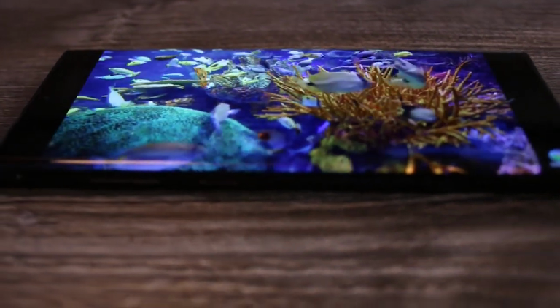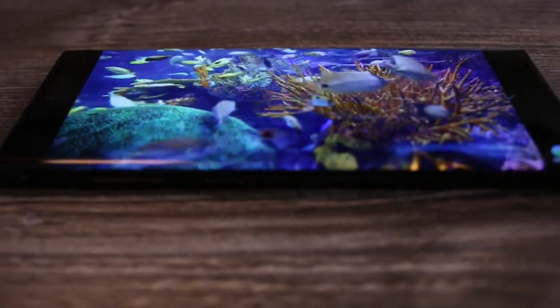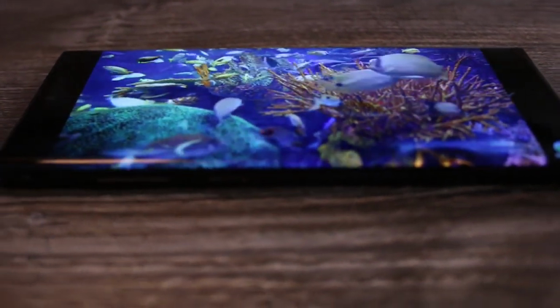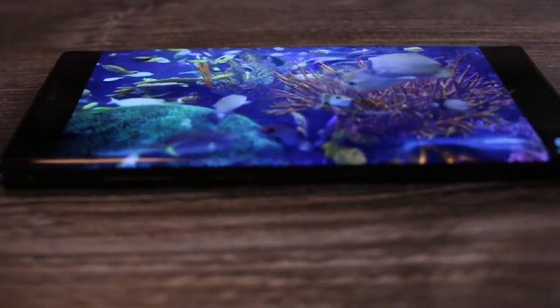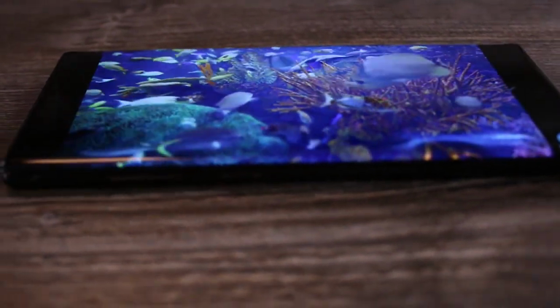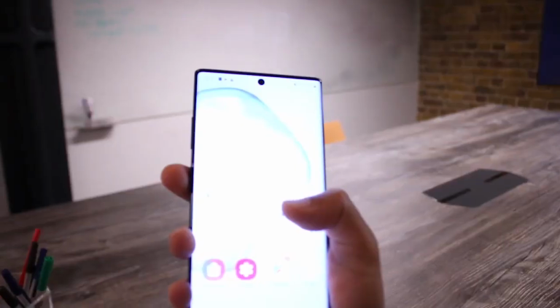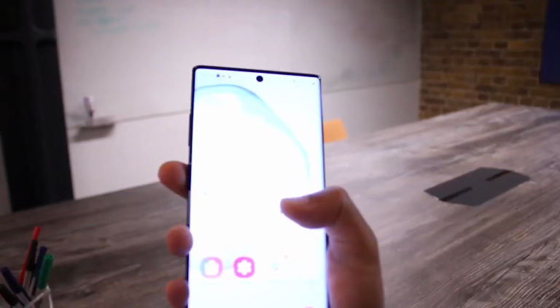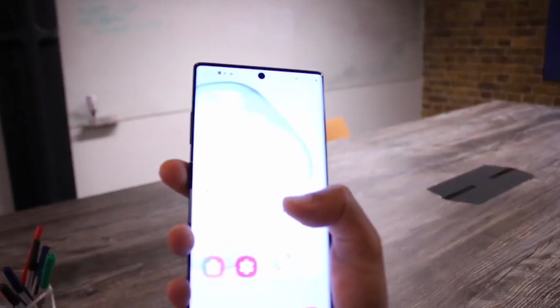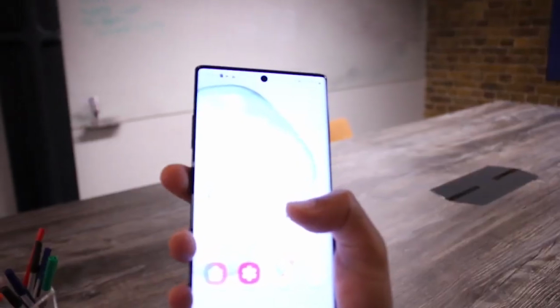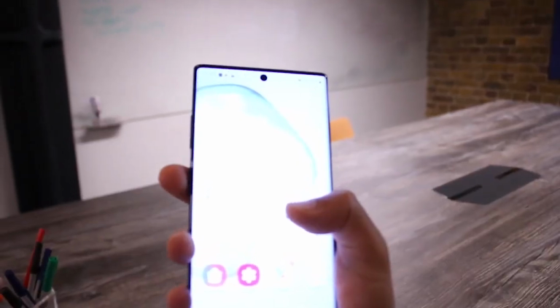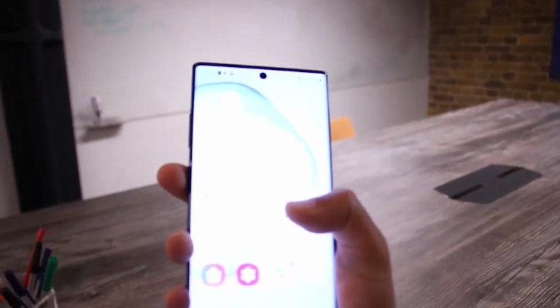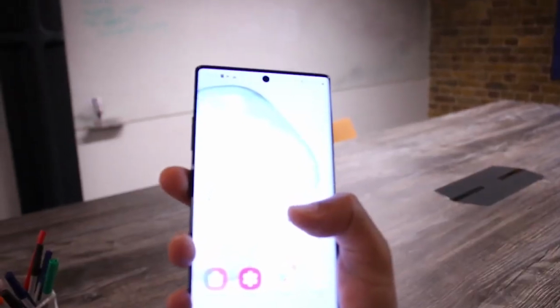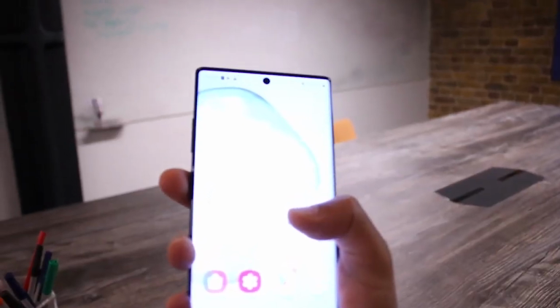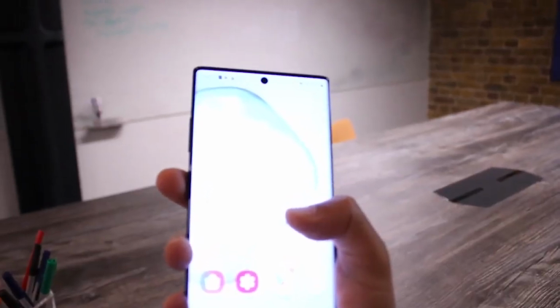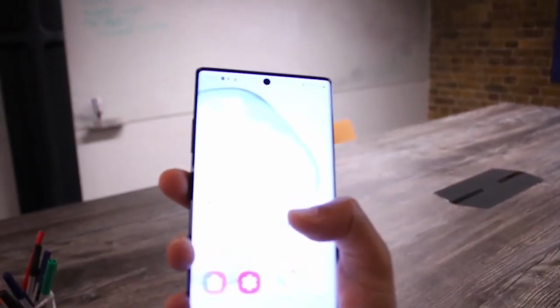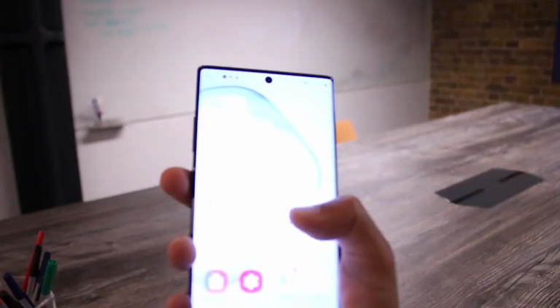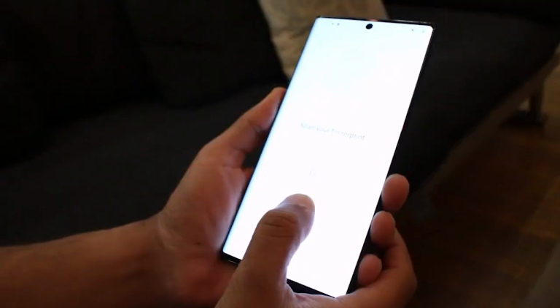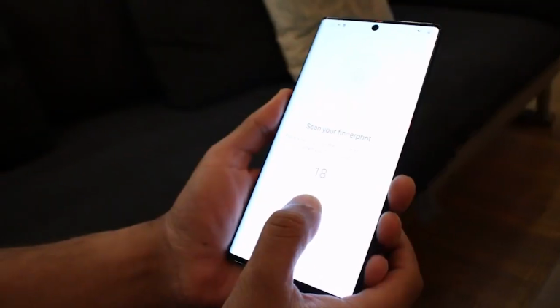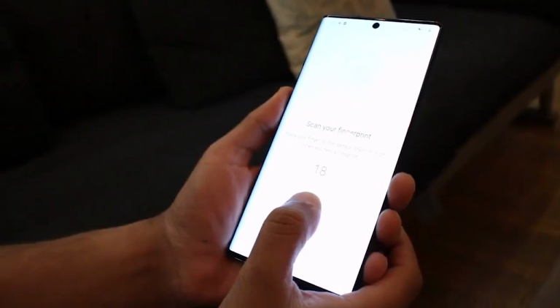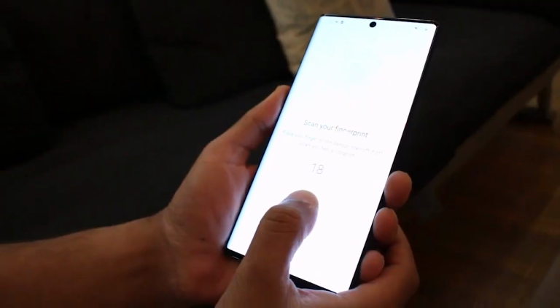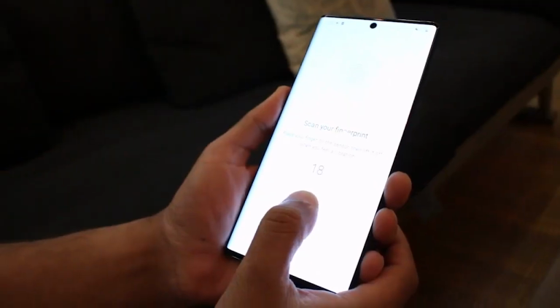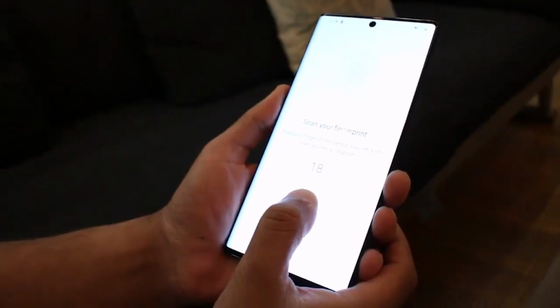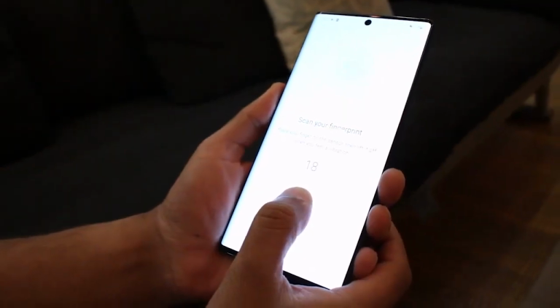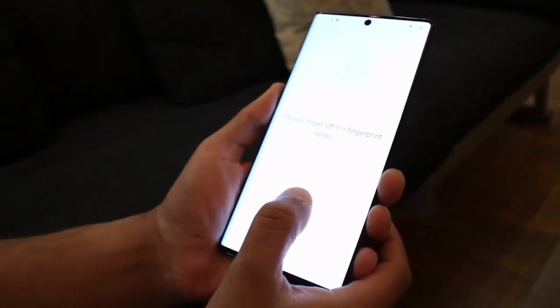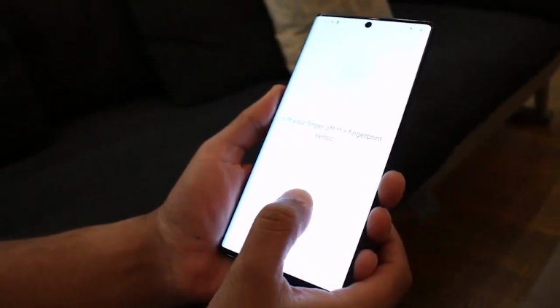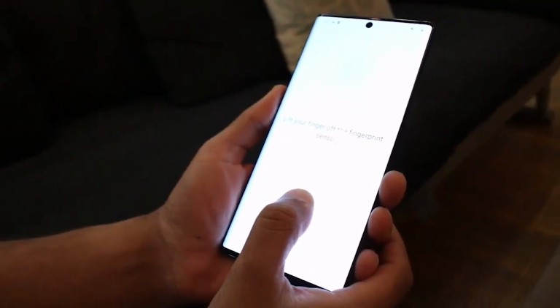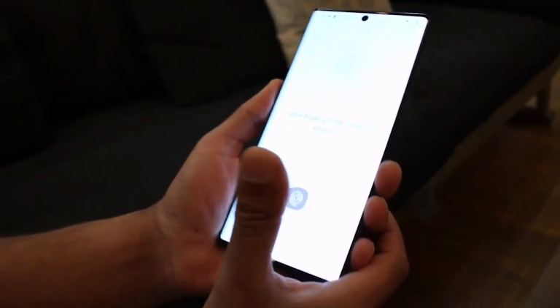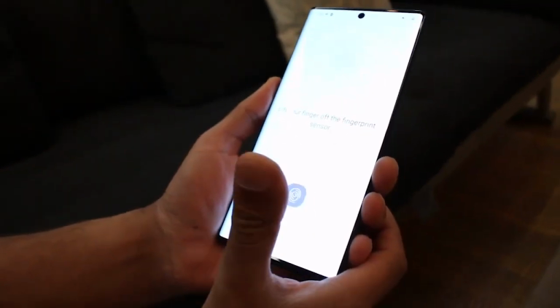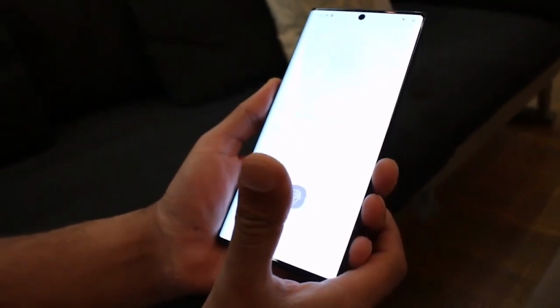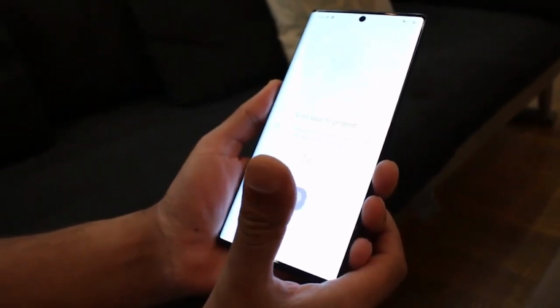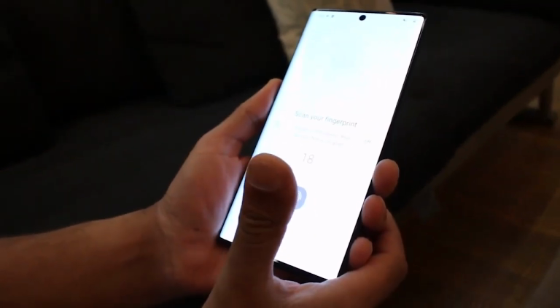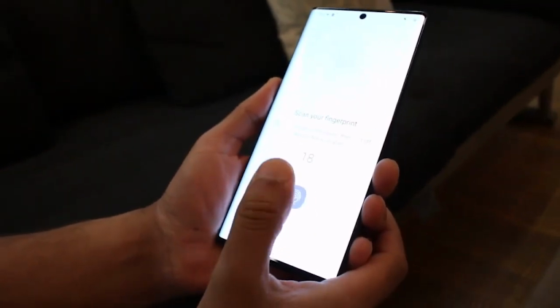With only a tiny selfie cam or punch hole, and an ultrasonic fingerprint scanner built into the screen, it's a virtually uninterrupted display.